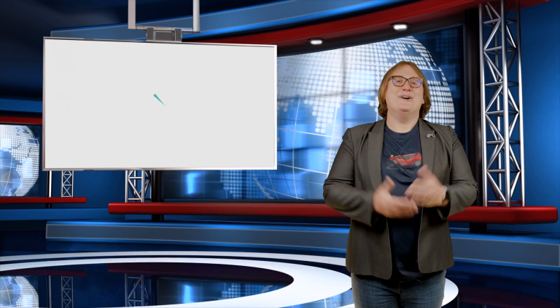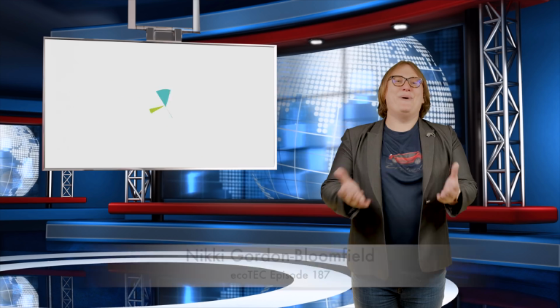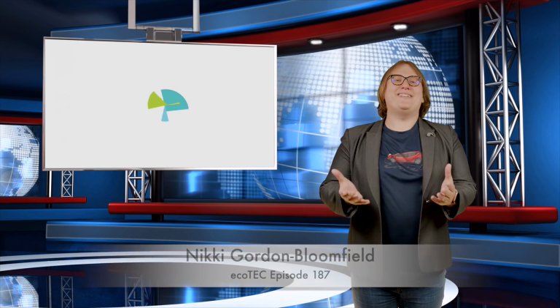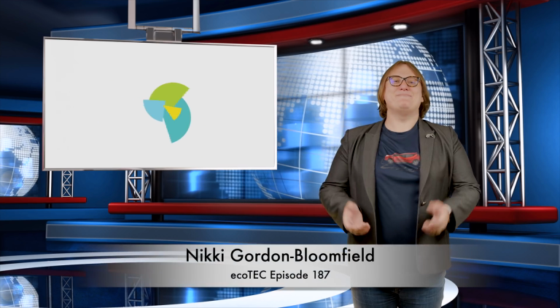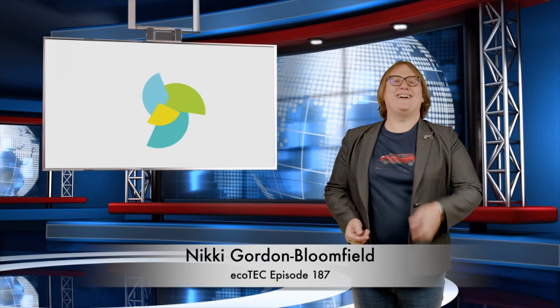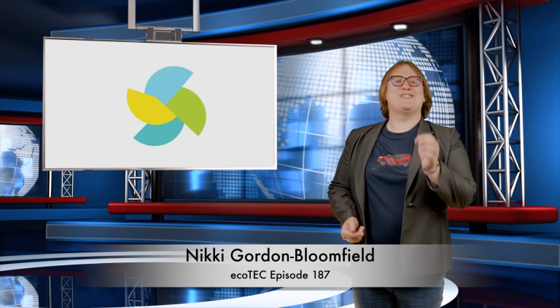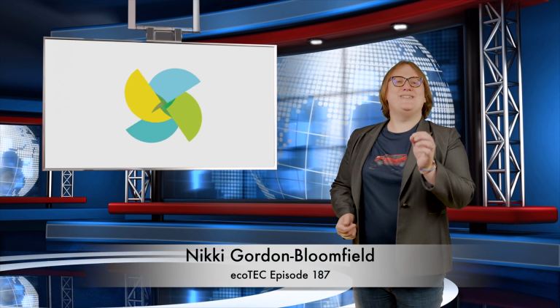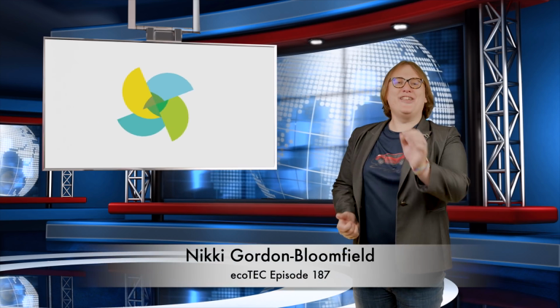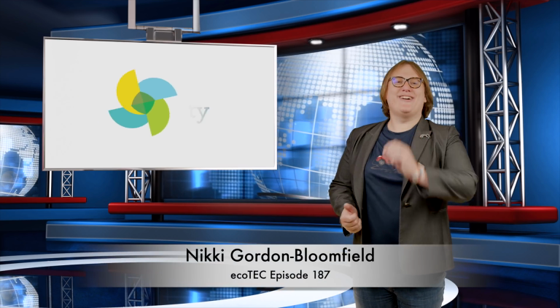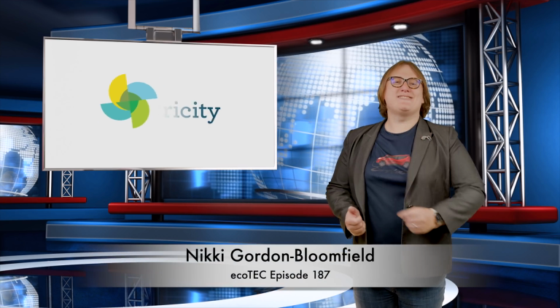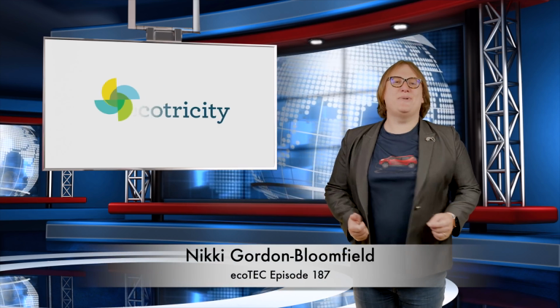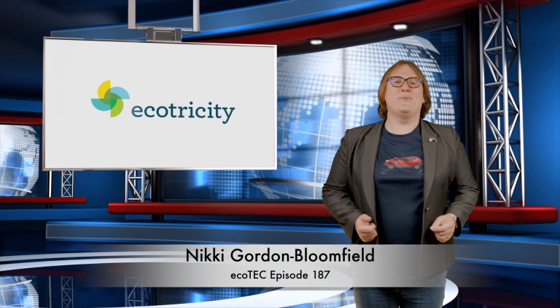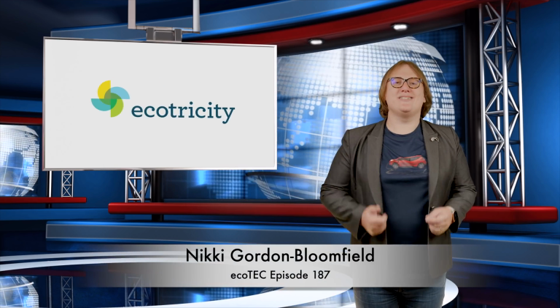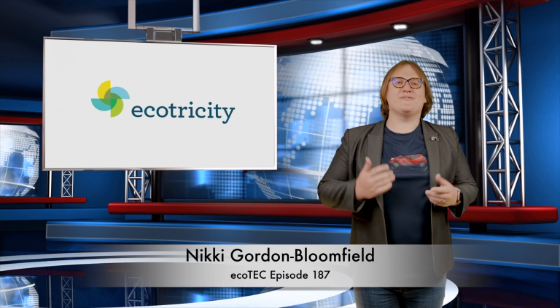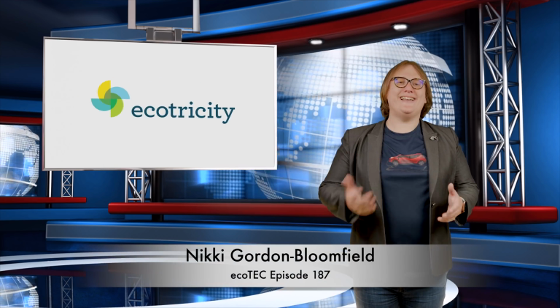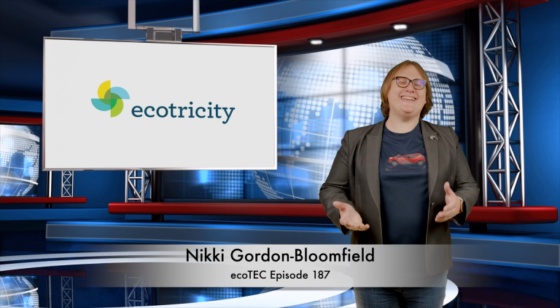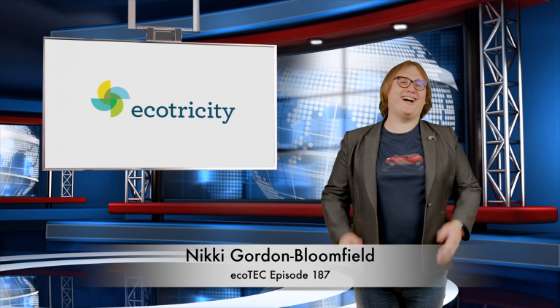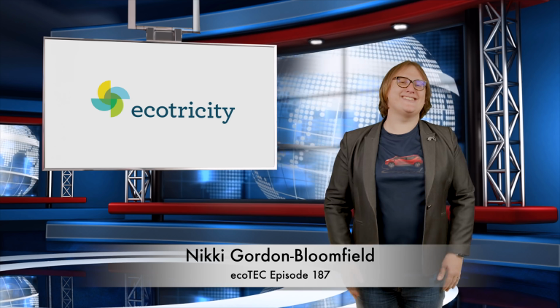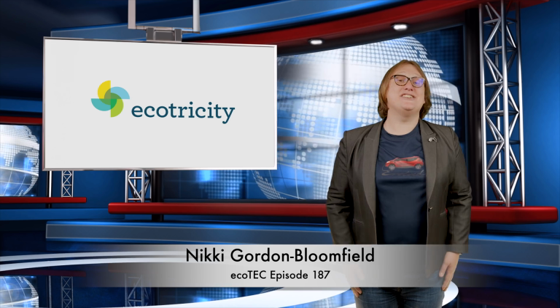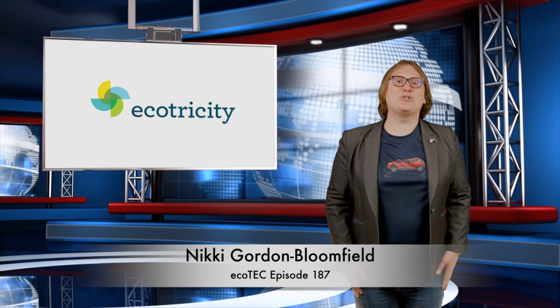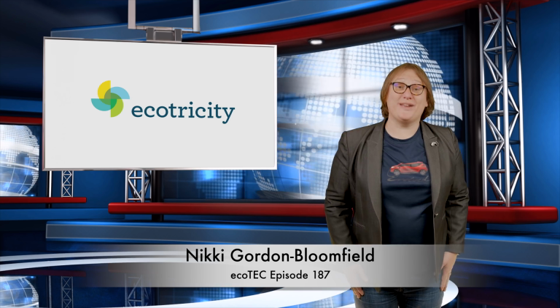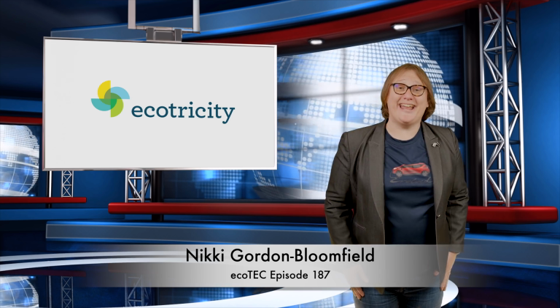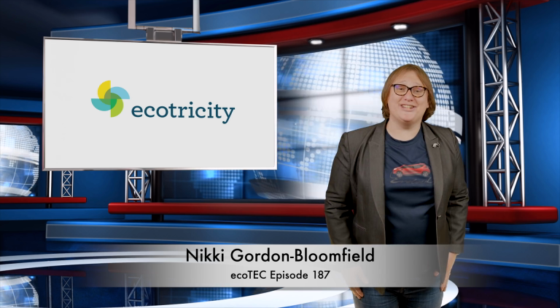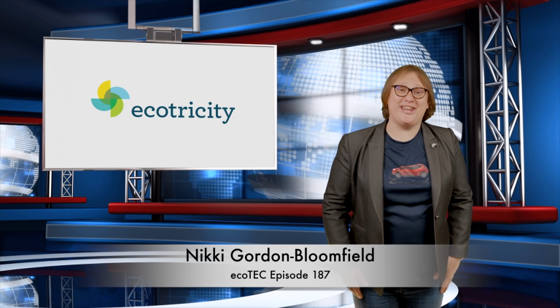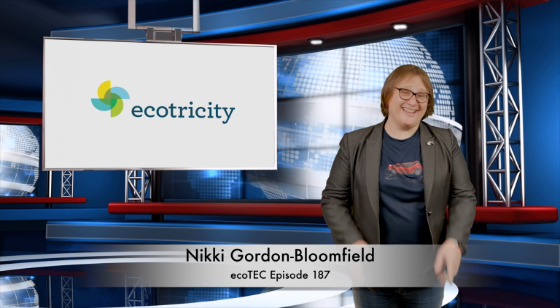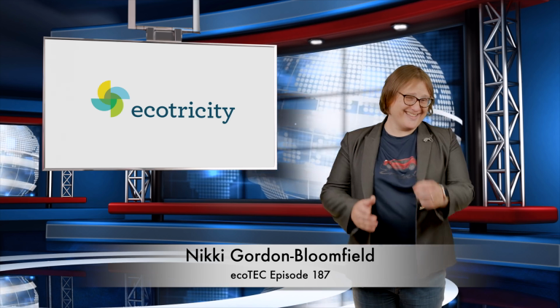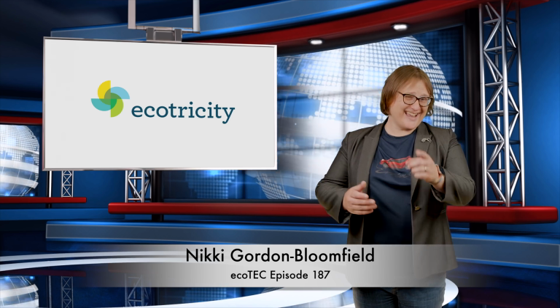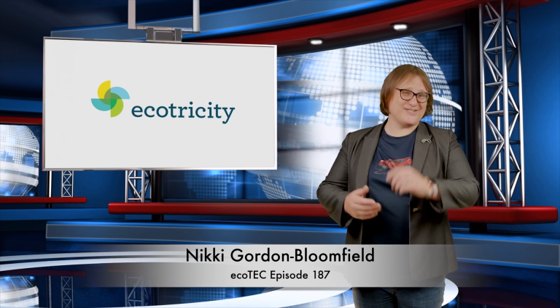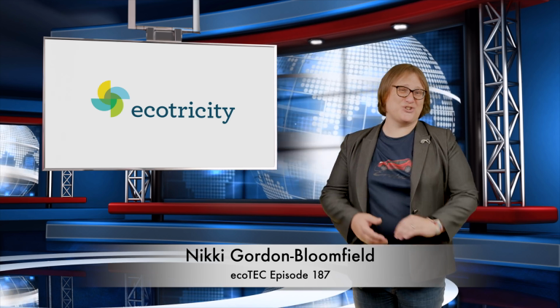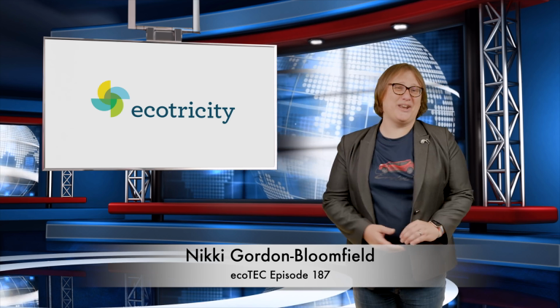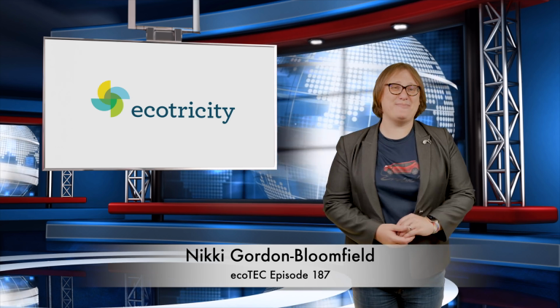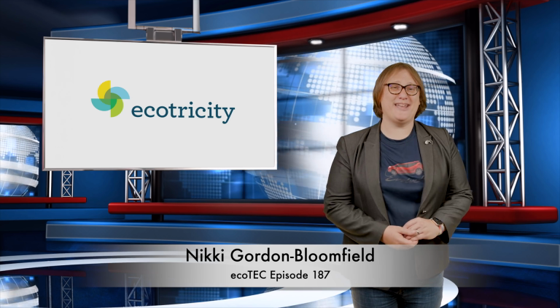Welcome back to another roundup in the world of clean cars and green energy! Thanks for joining me!